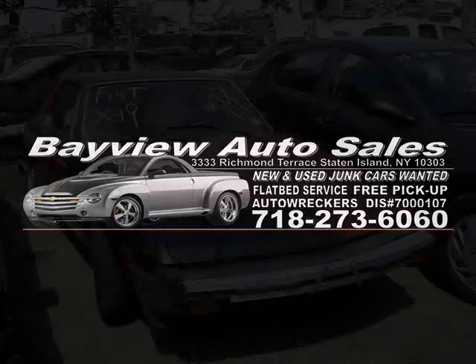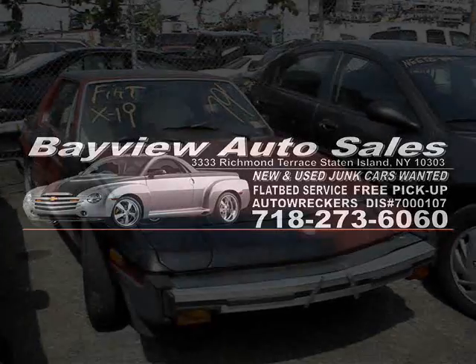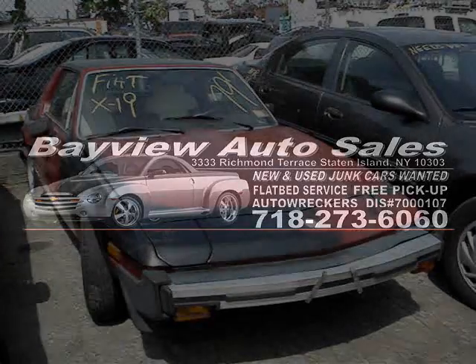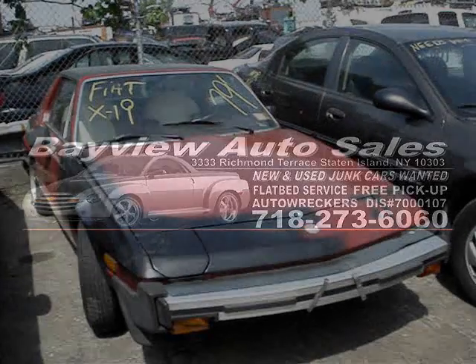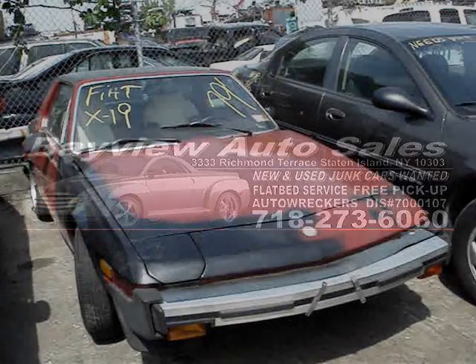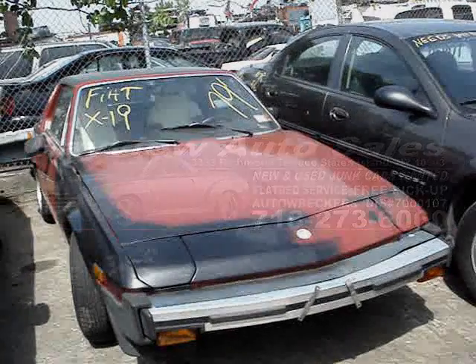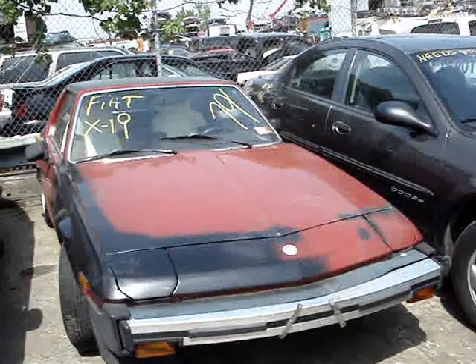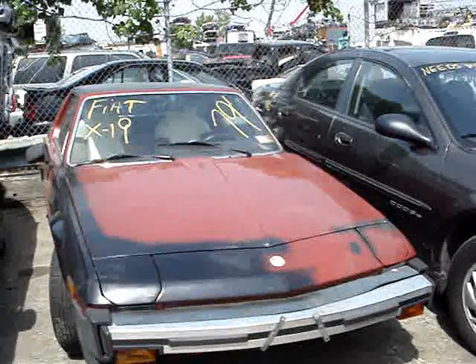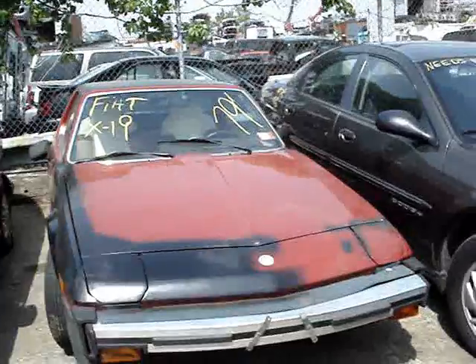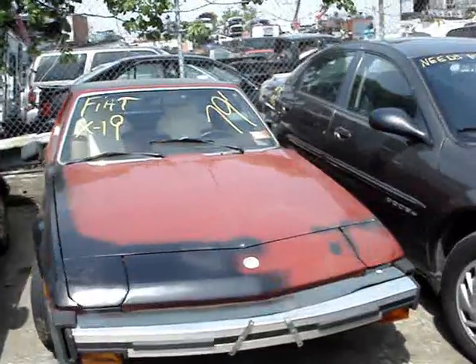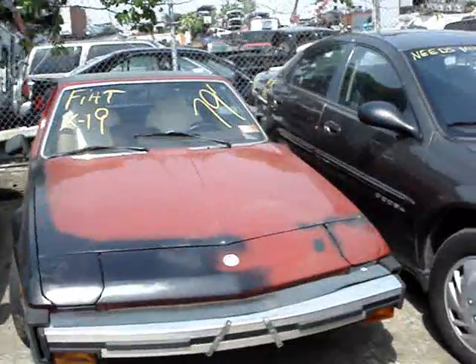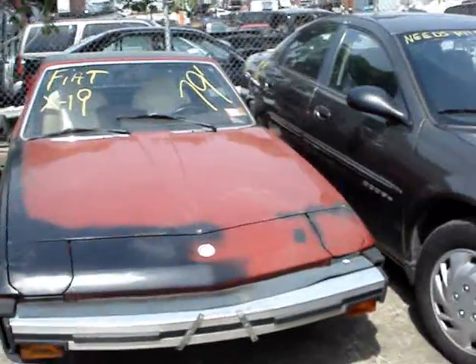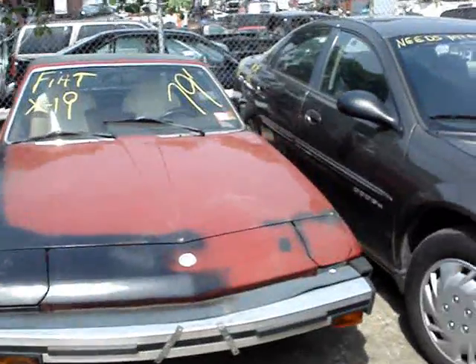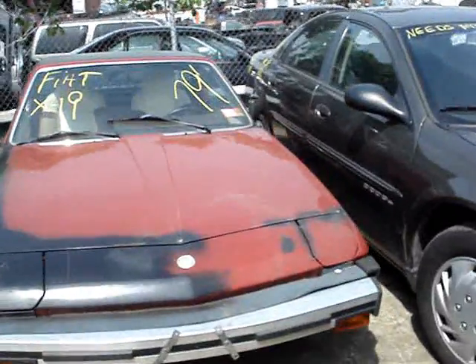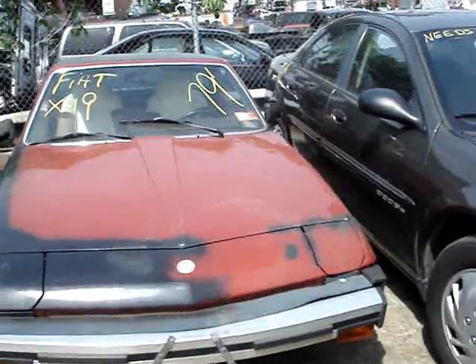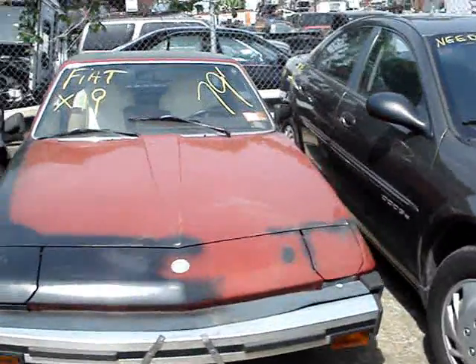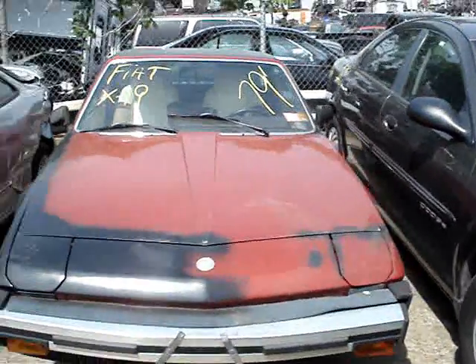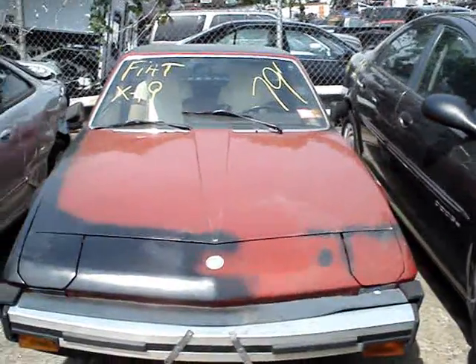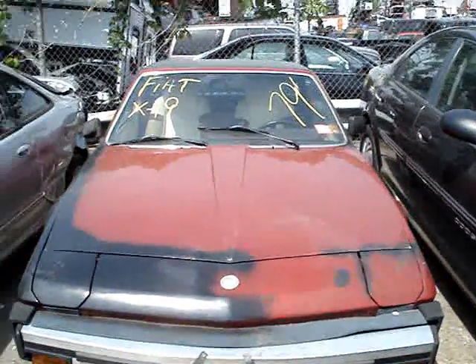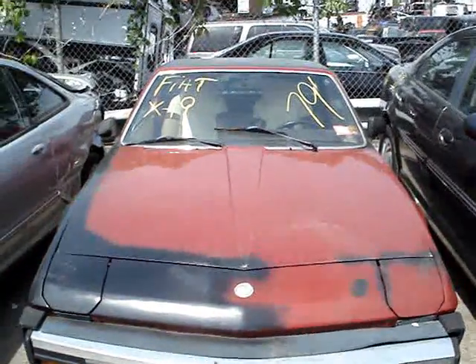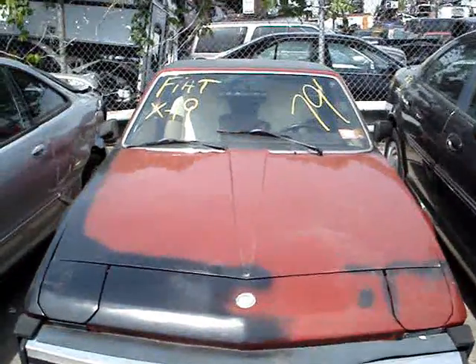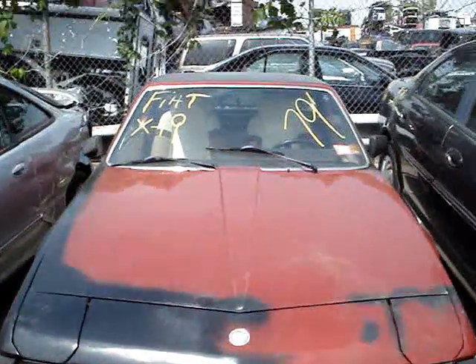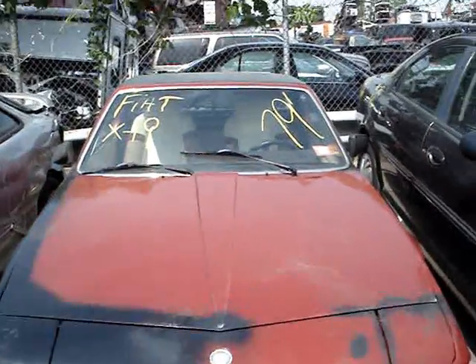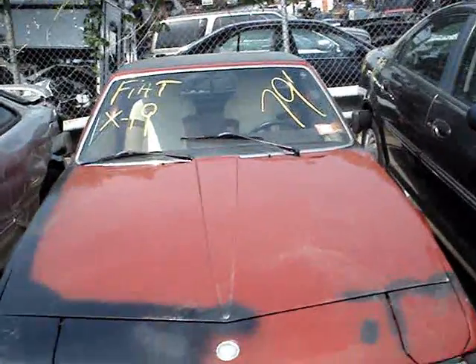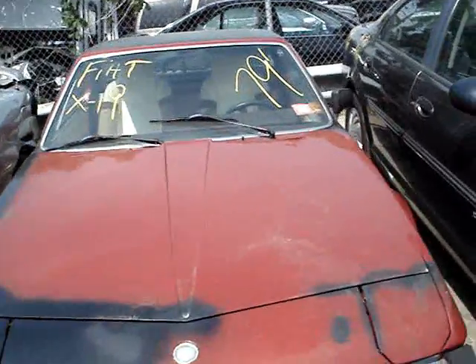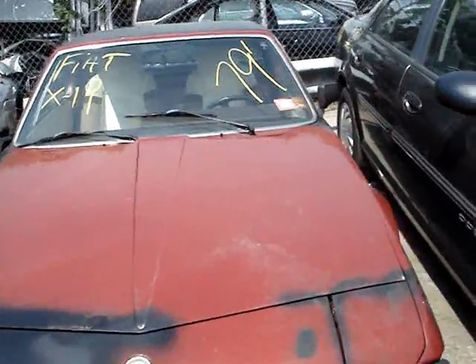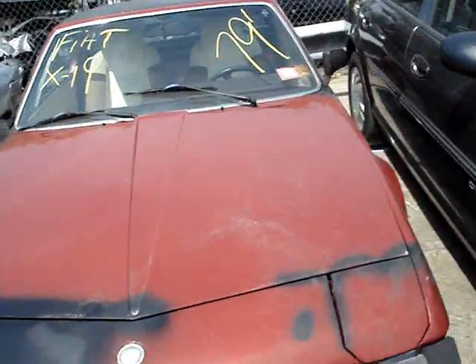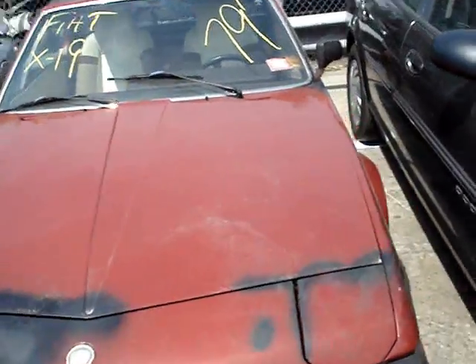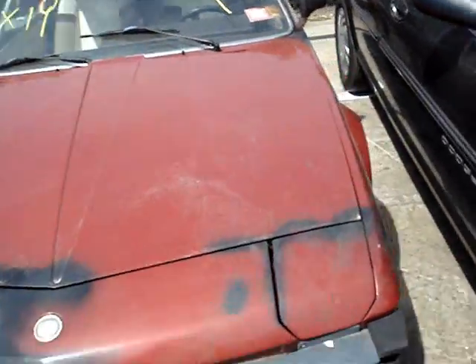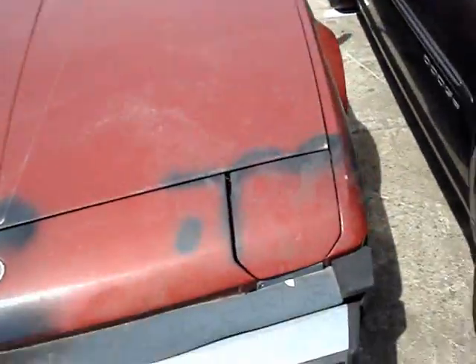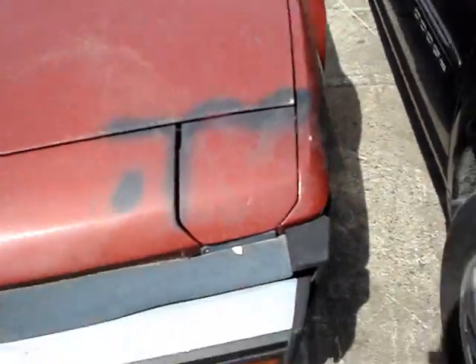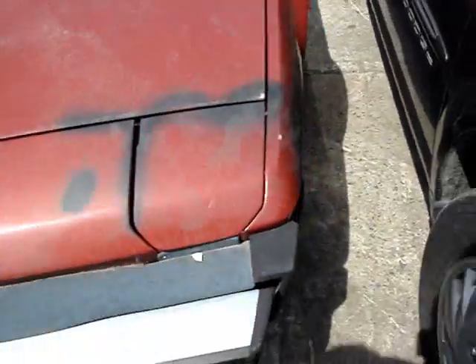This is VanBuilder.com once again for Bayview Auto Sales of Staten Island. Fiat X19, 1979.